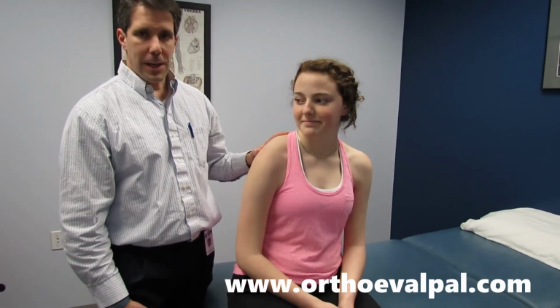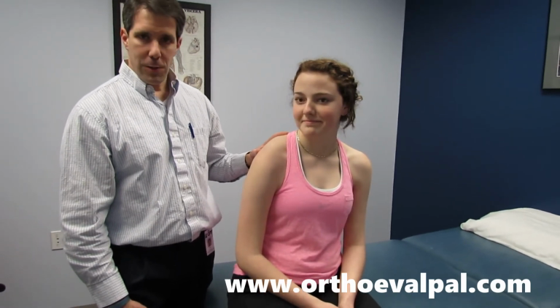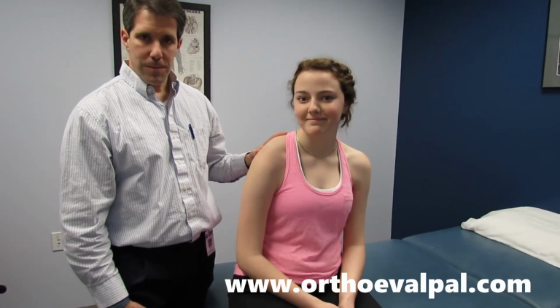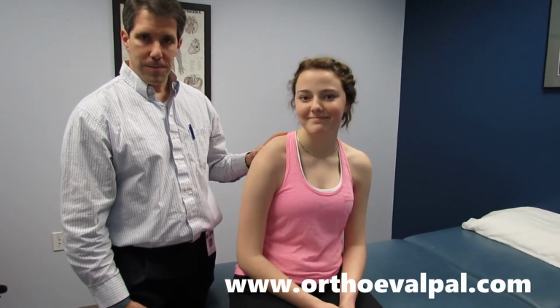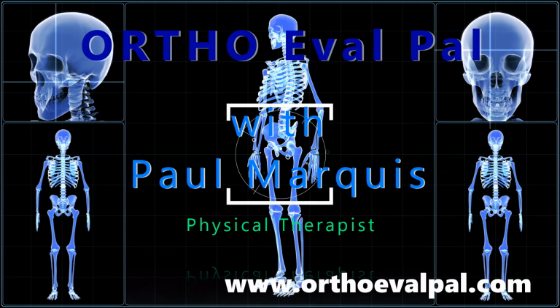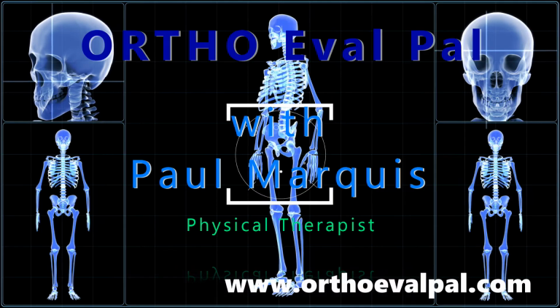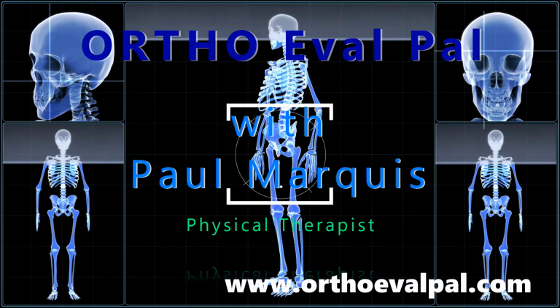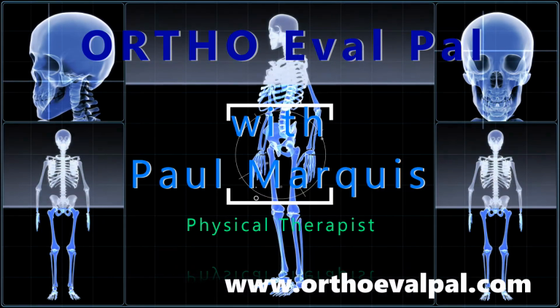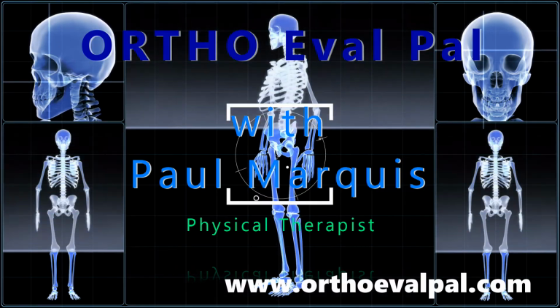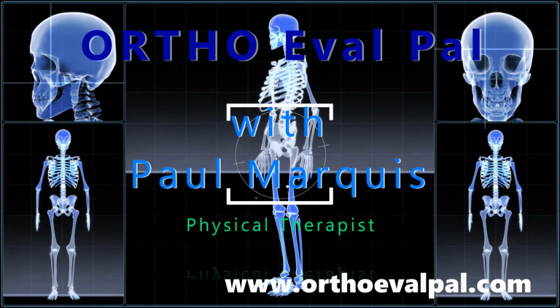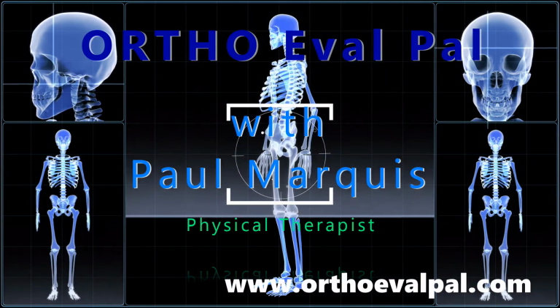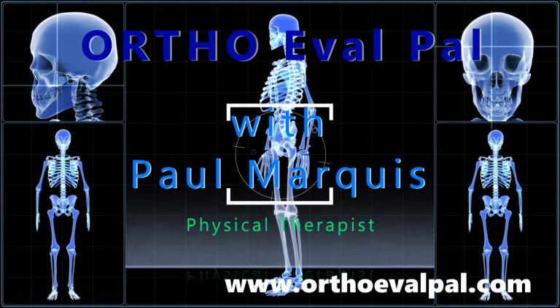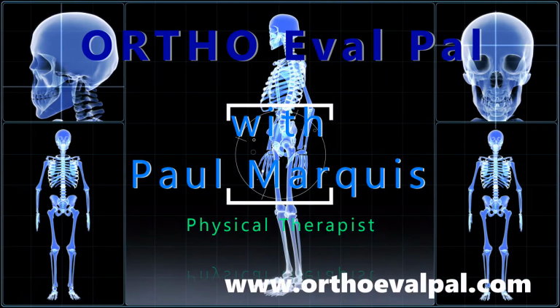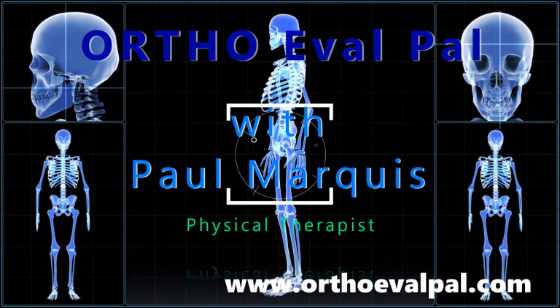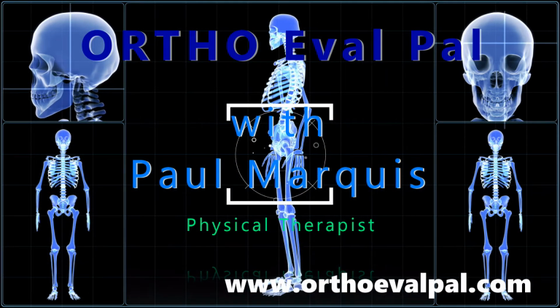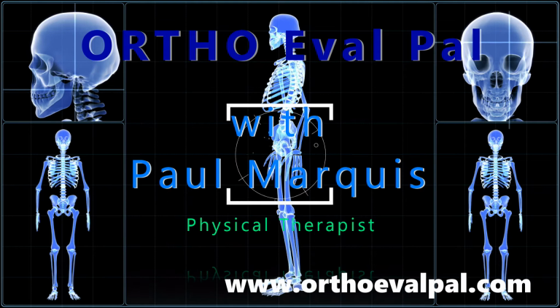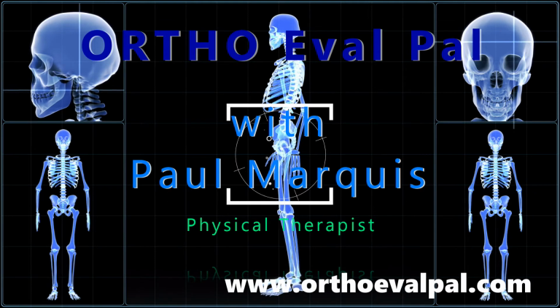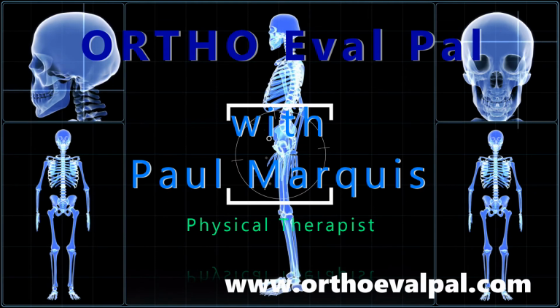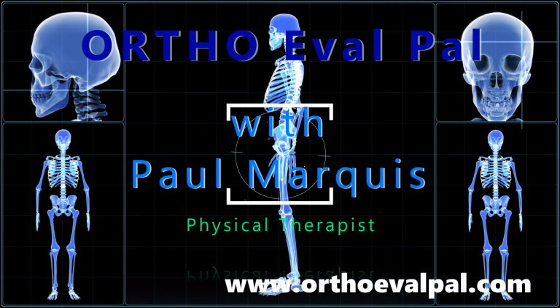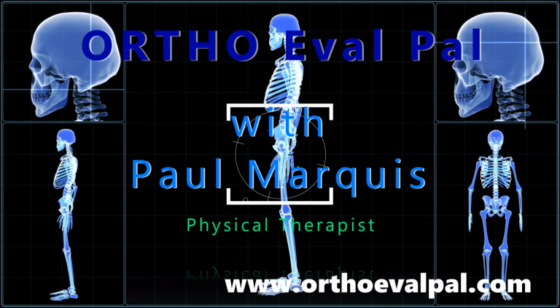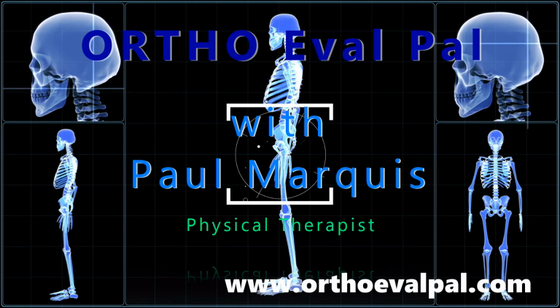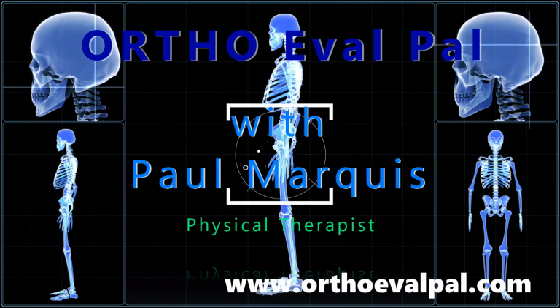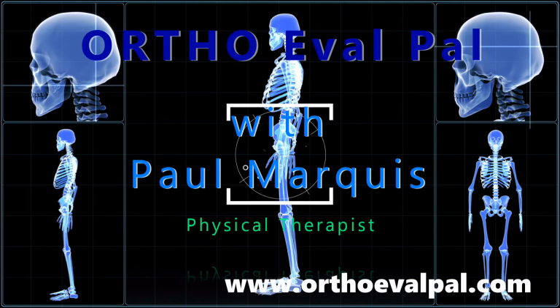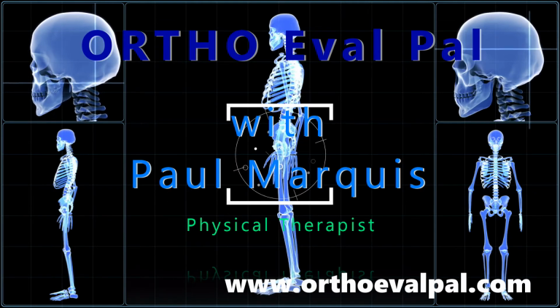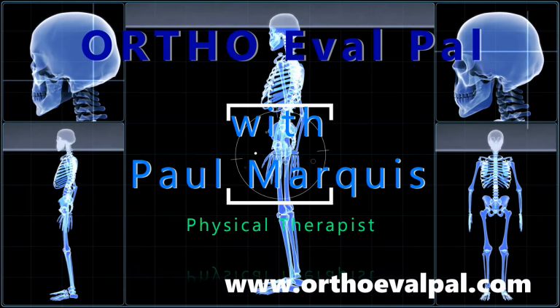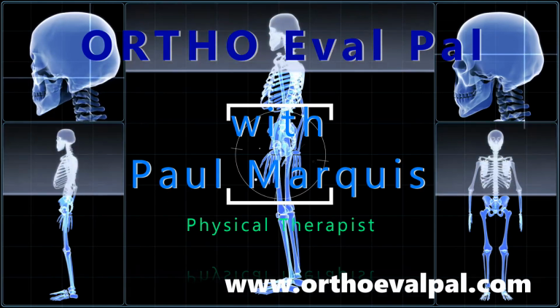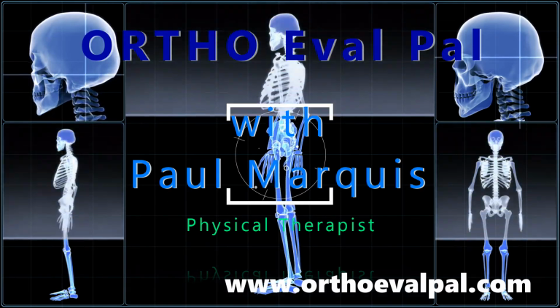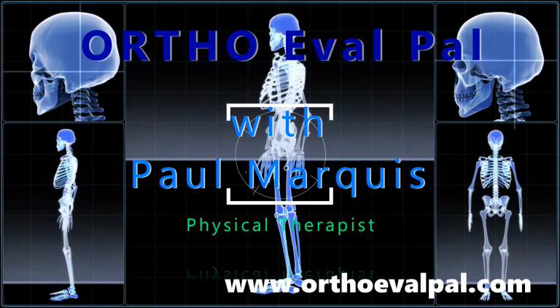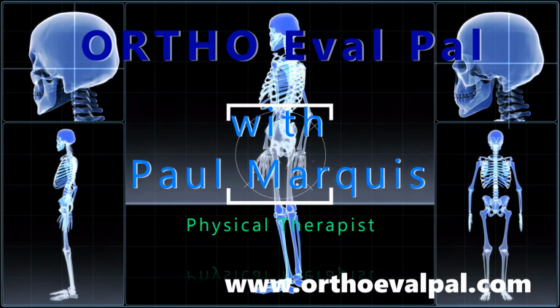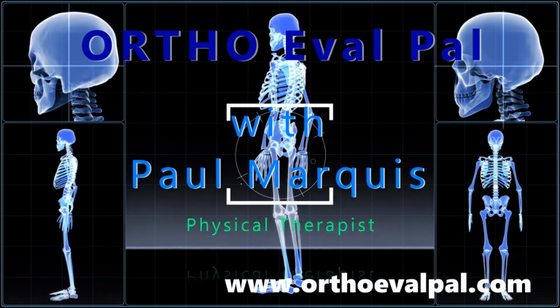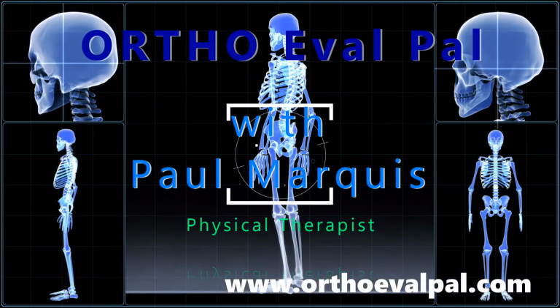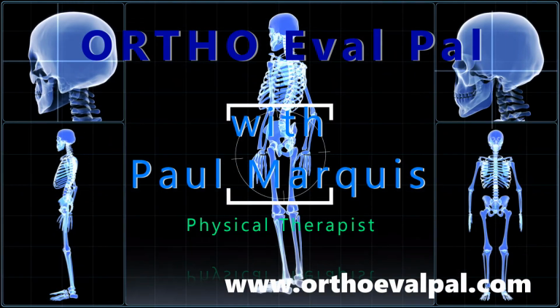Thank you. We hope you've enjoyed this video. For more awesome content, go to orthoevalpal.com. Can't wait to see you there.